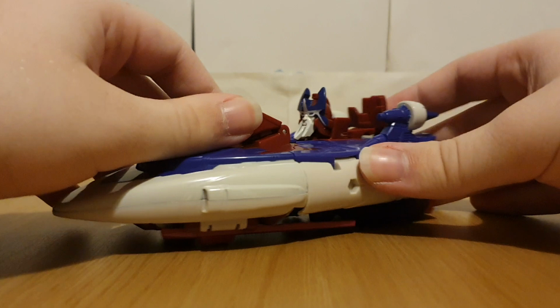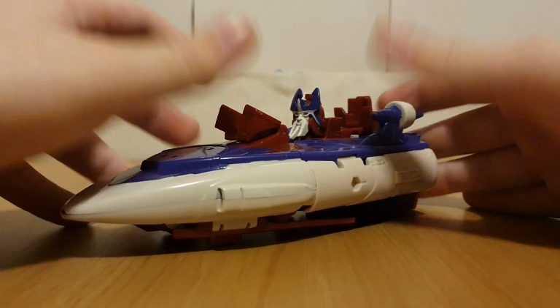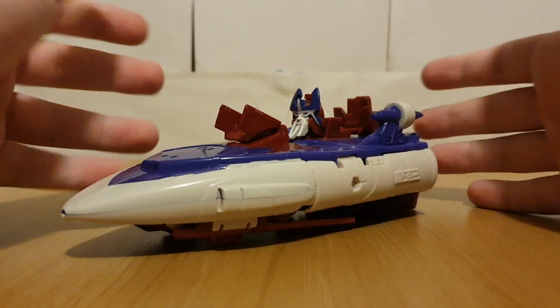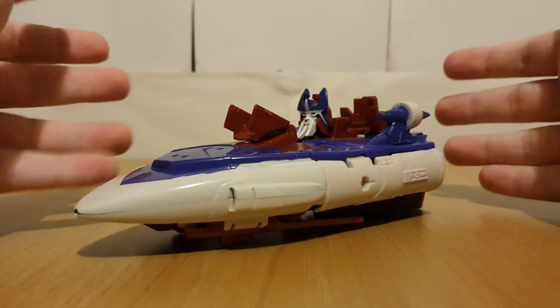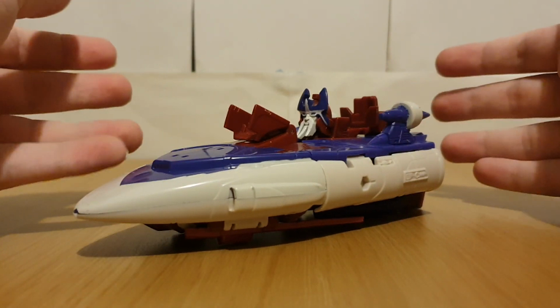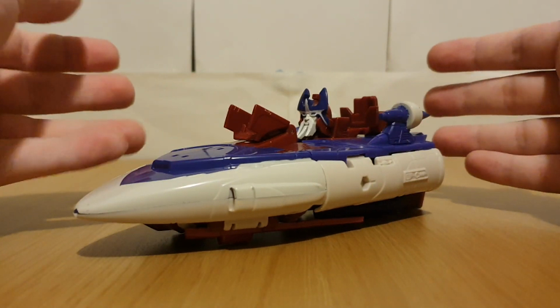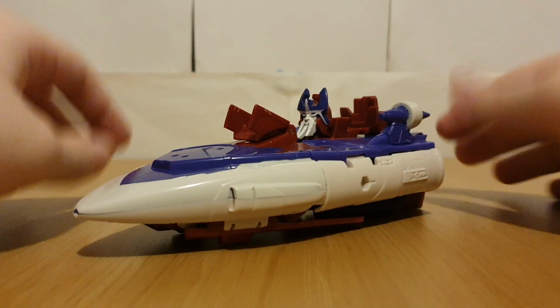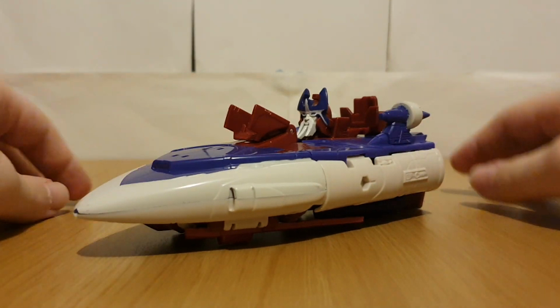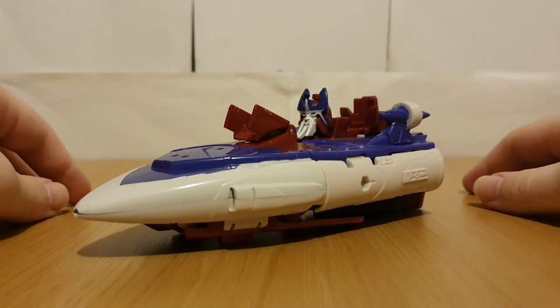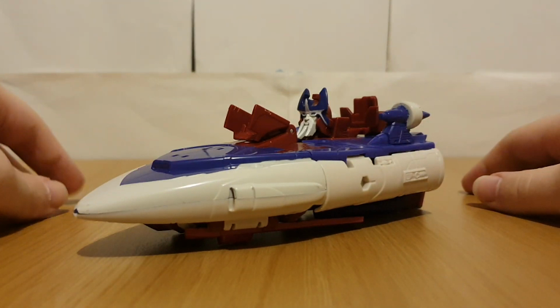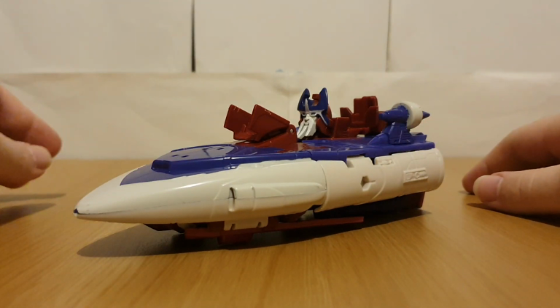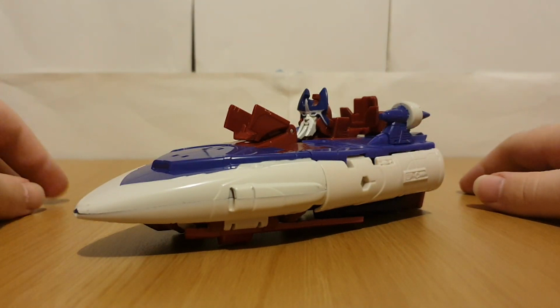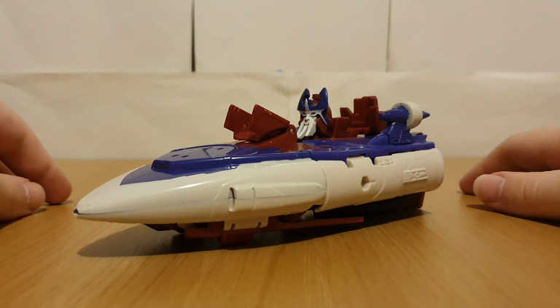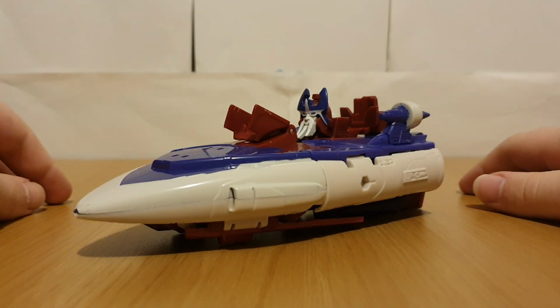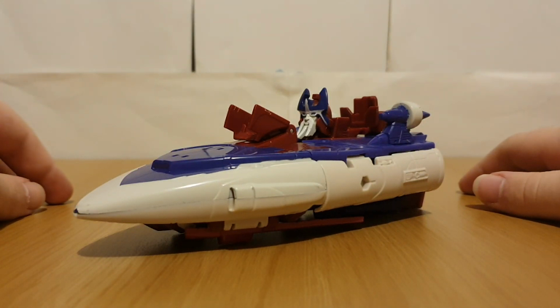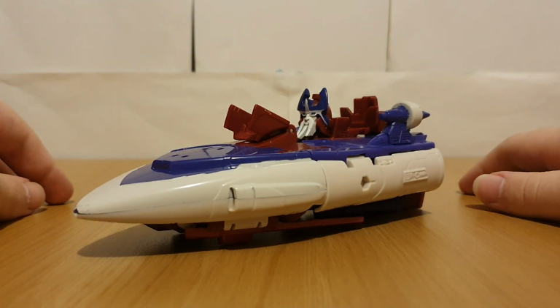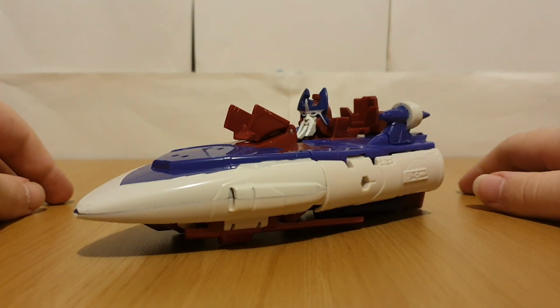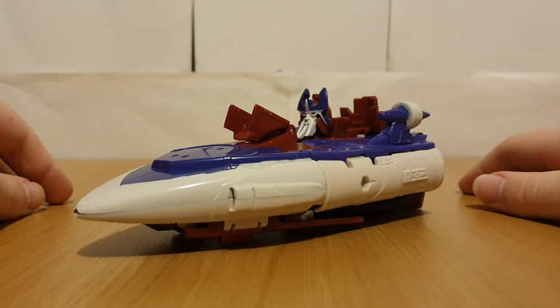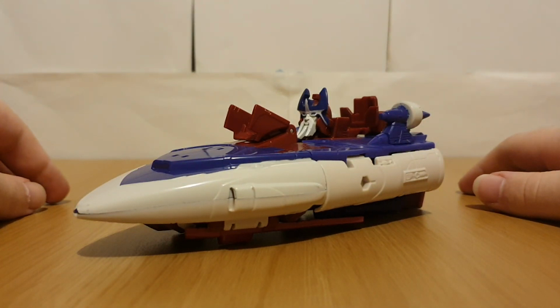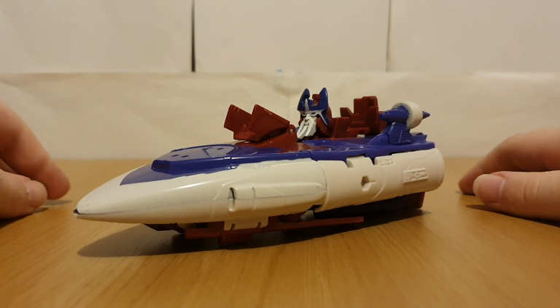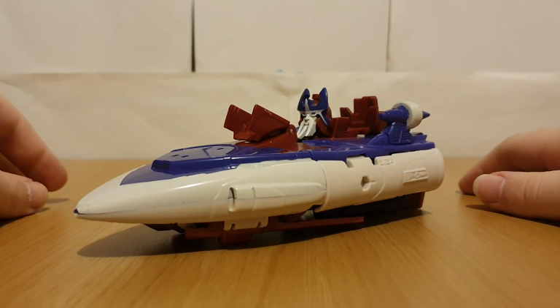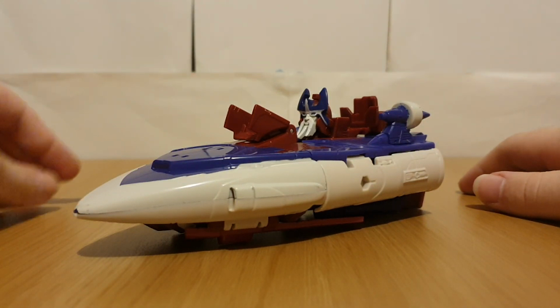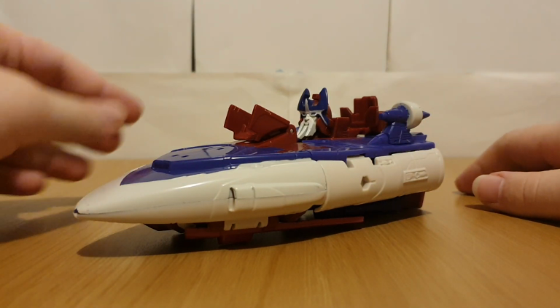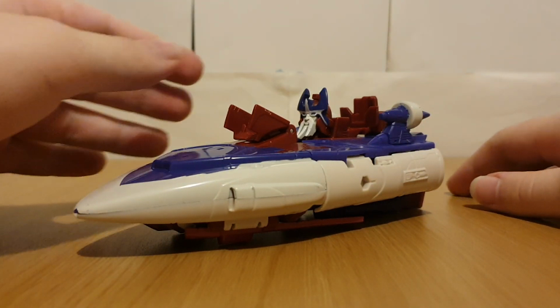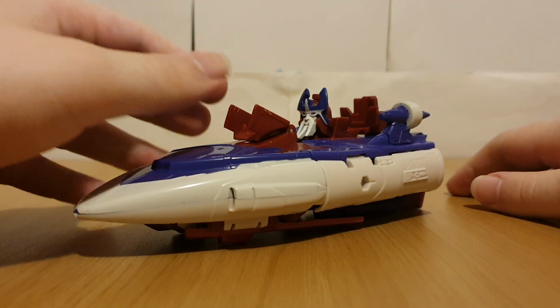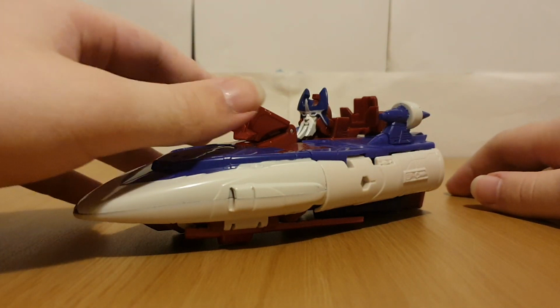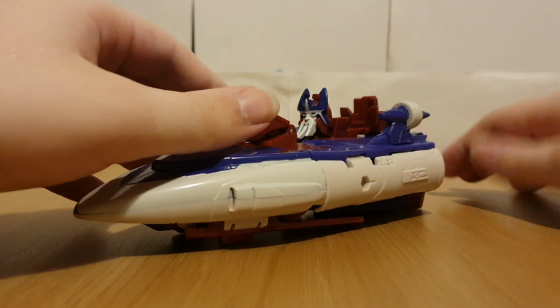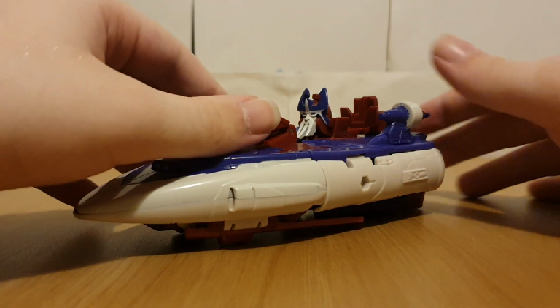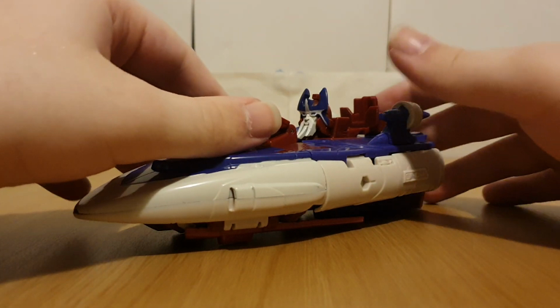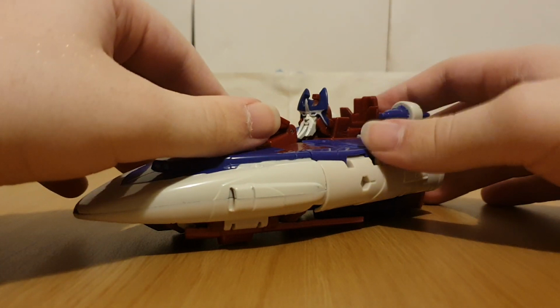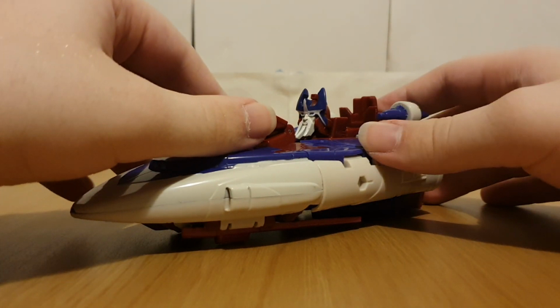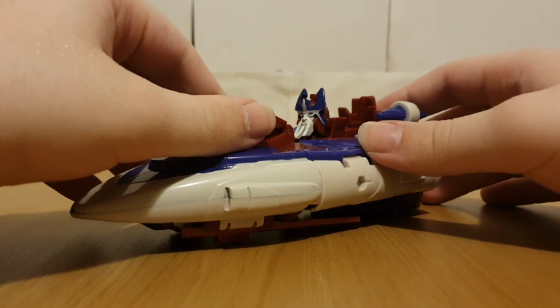Scourge did have his face sometimes showing in vehicle mode, so this is just a carryover from that. It's the version that I prefer to do.